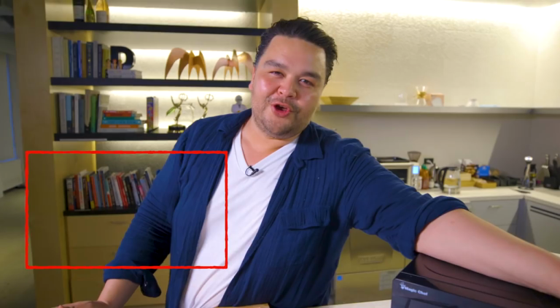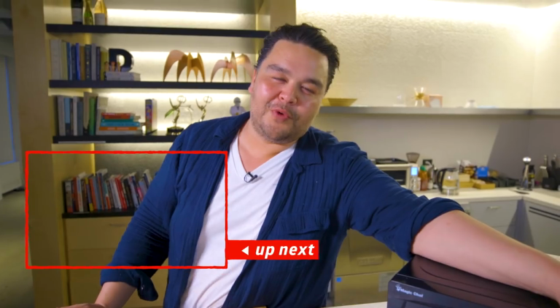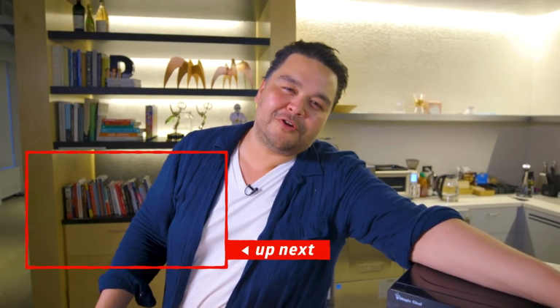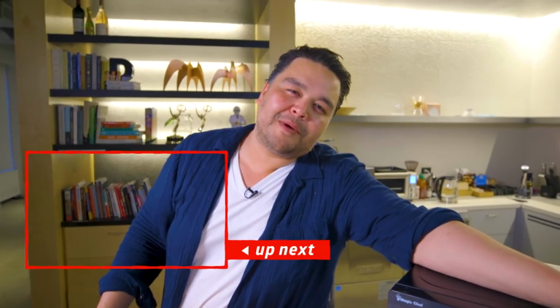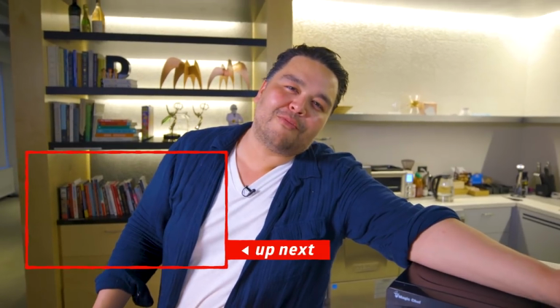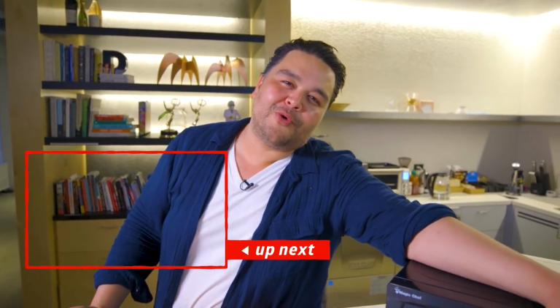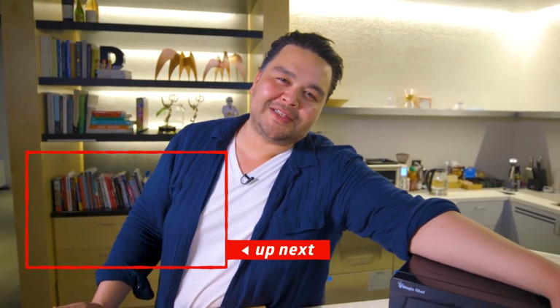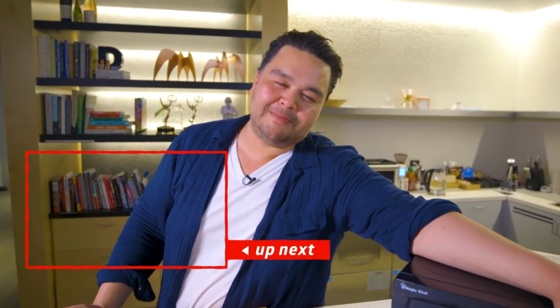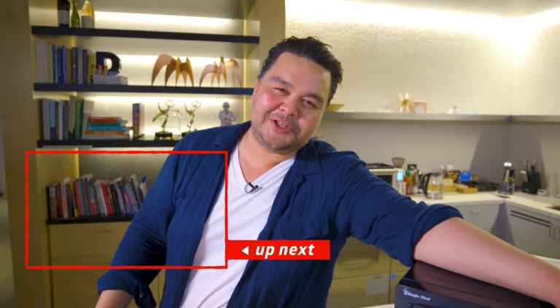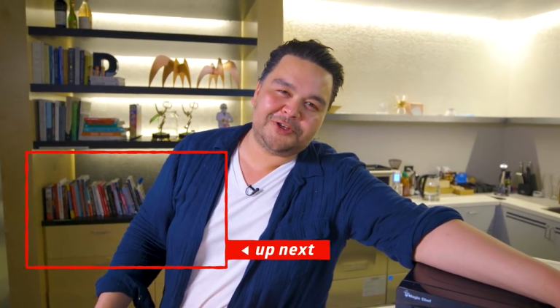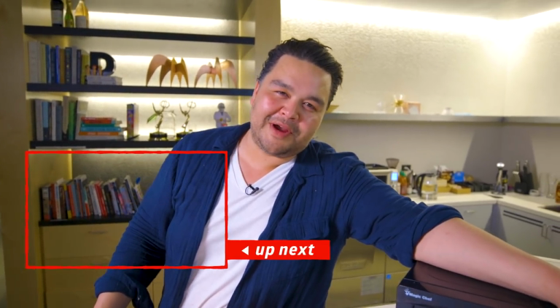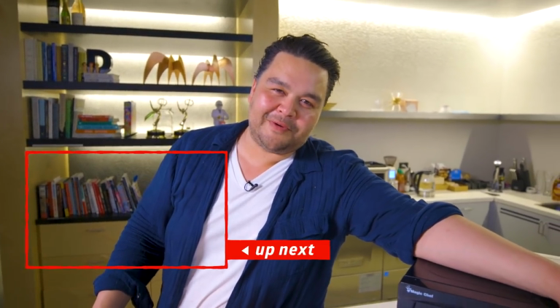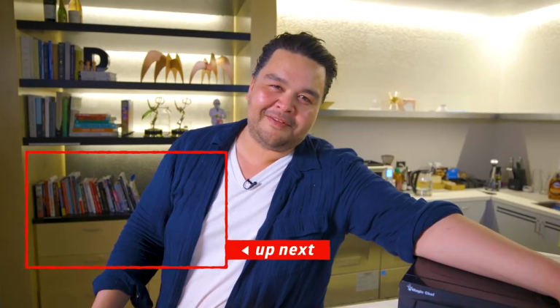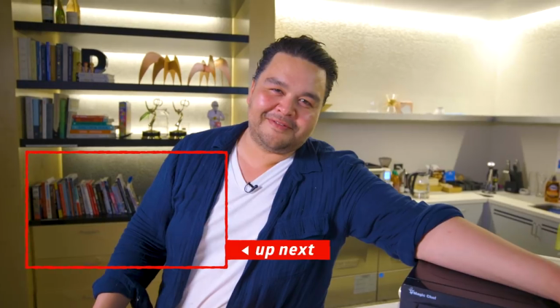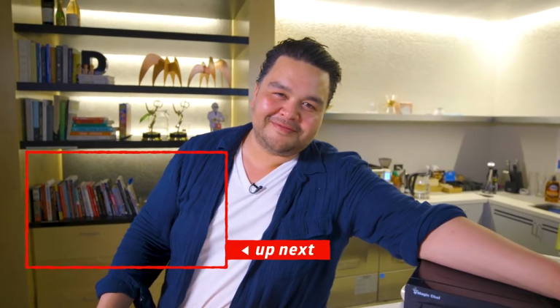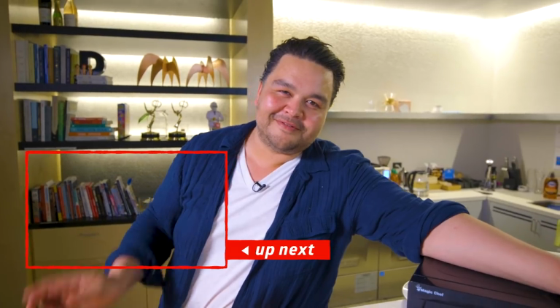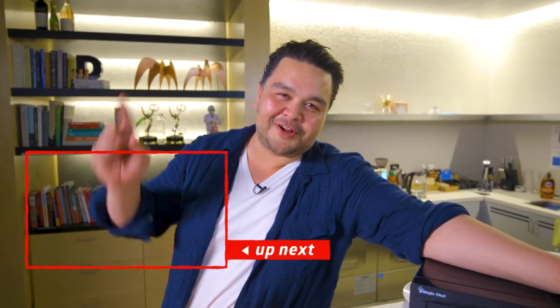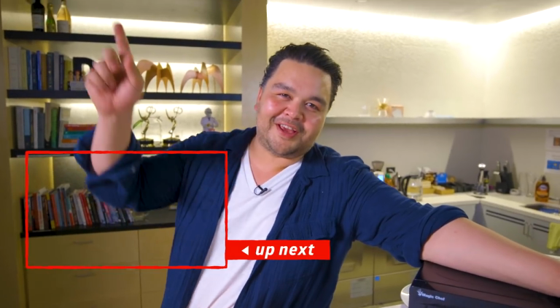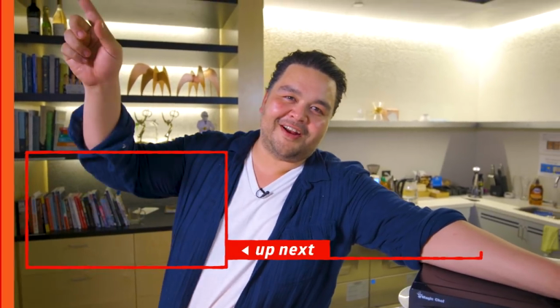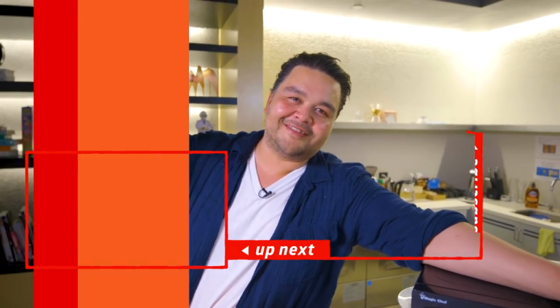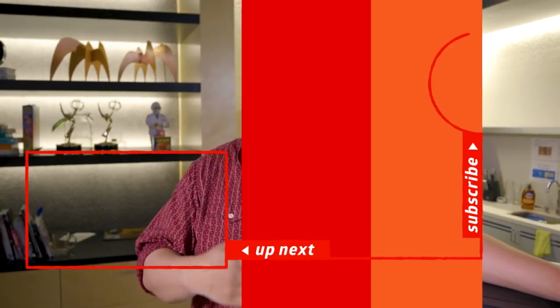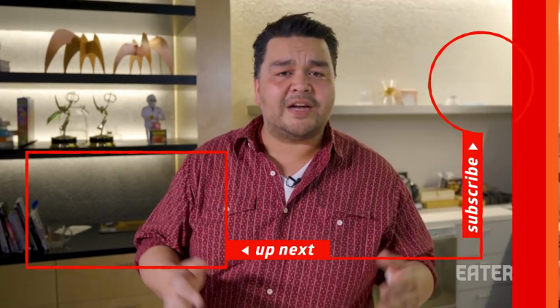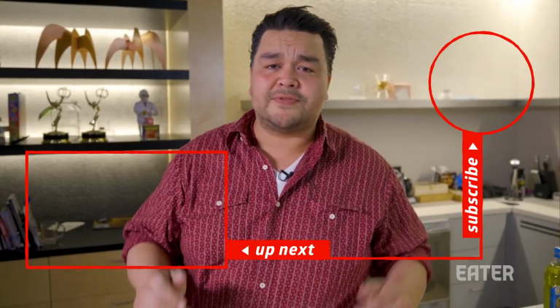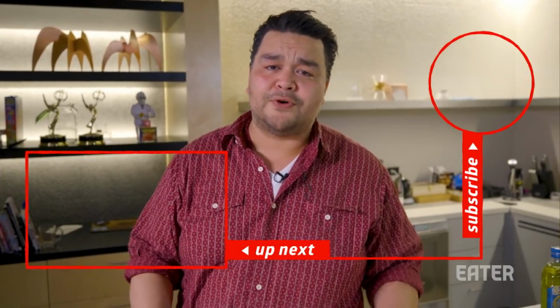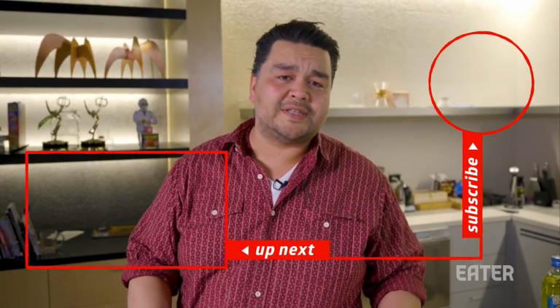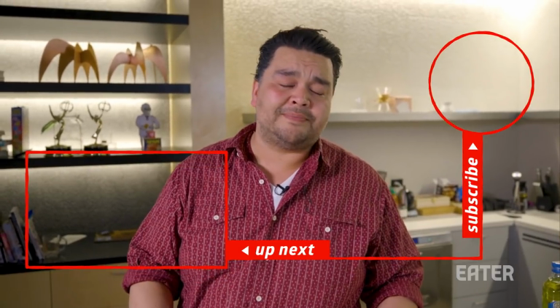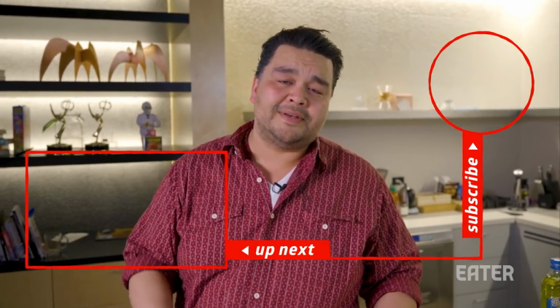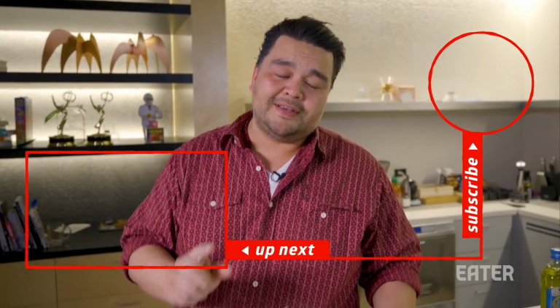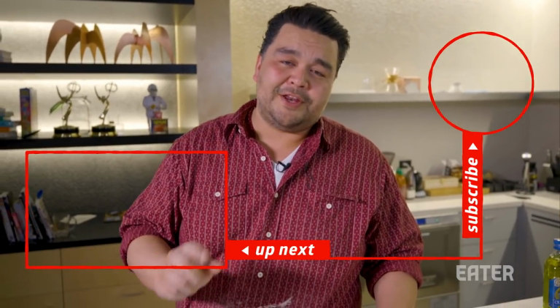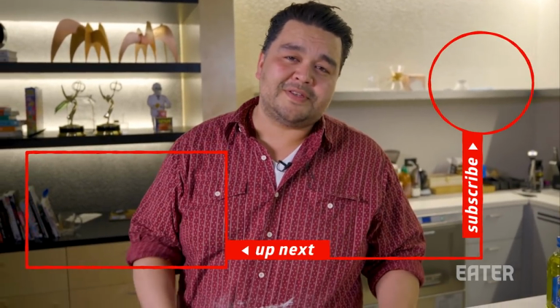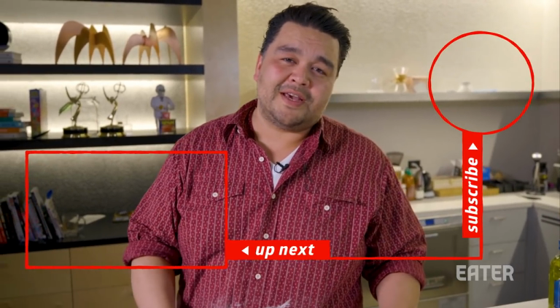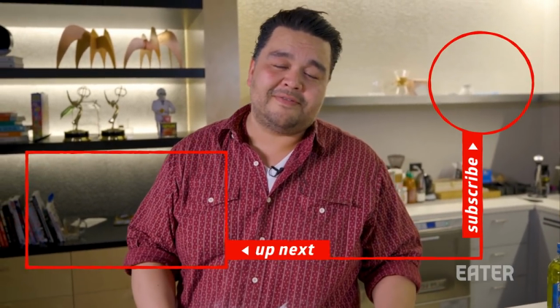You want to learn about more ways to misuse your microwave? Click here.